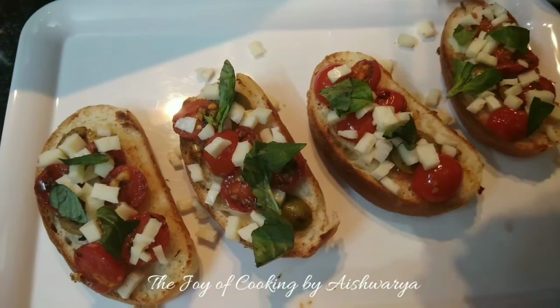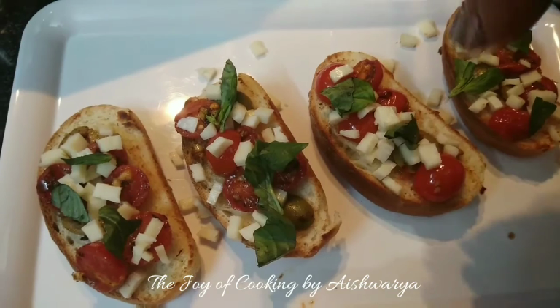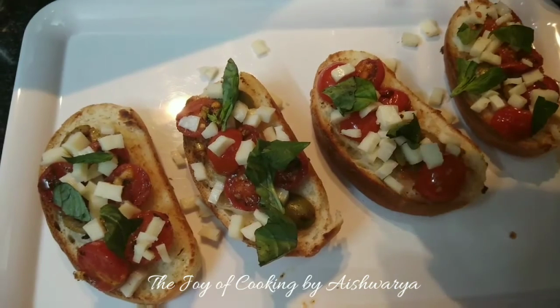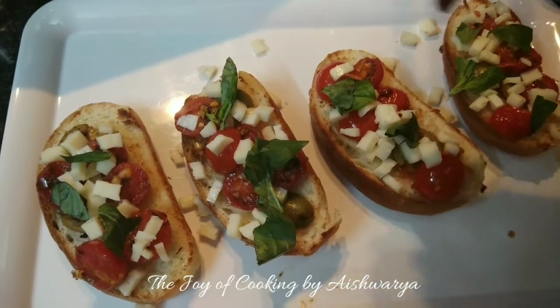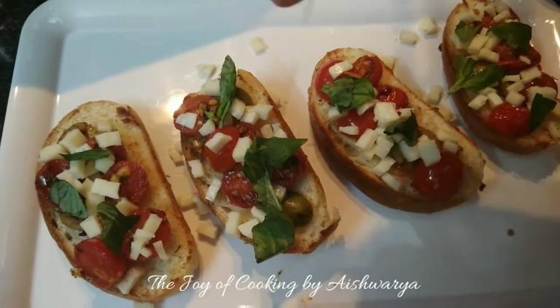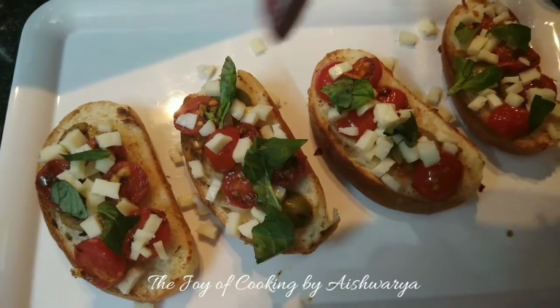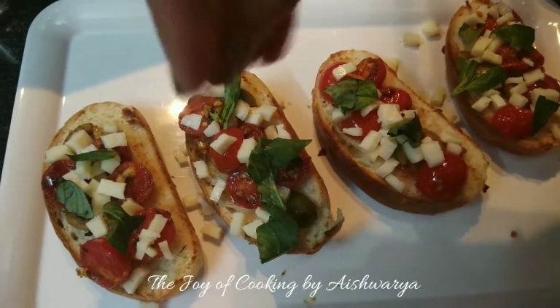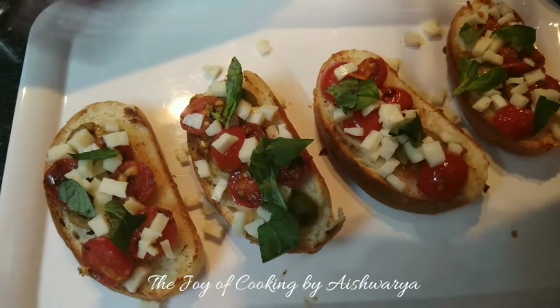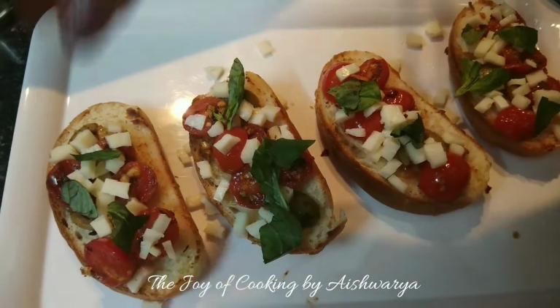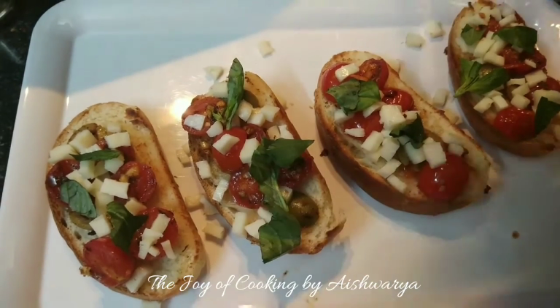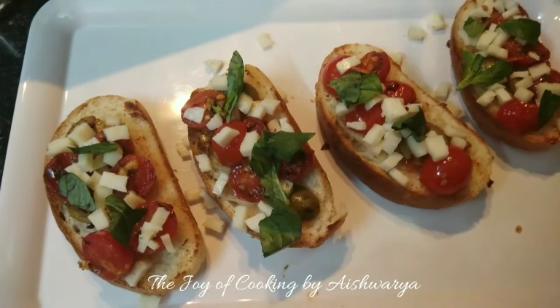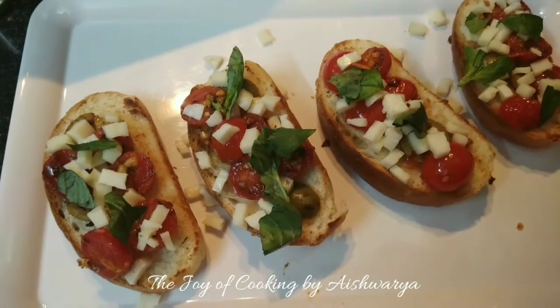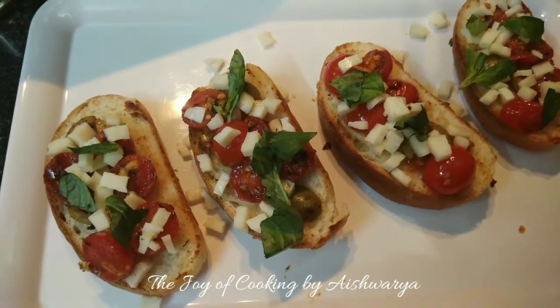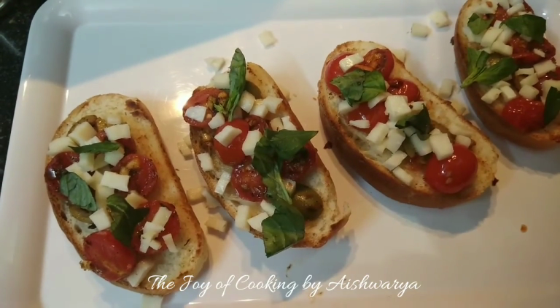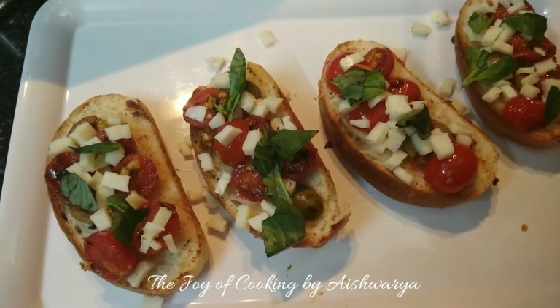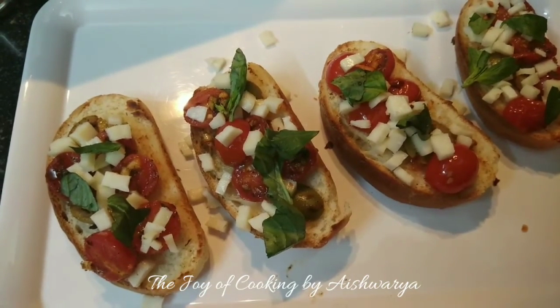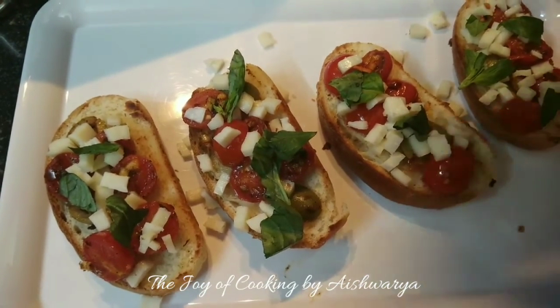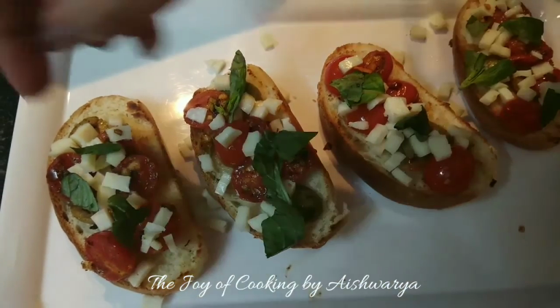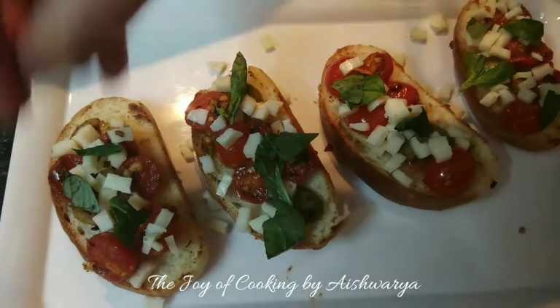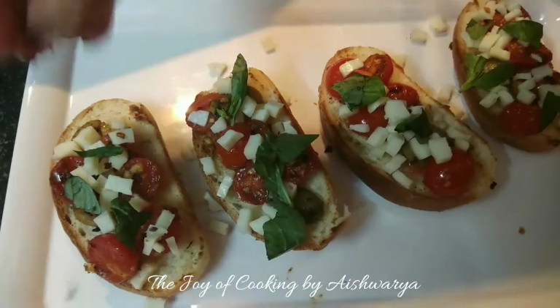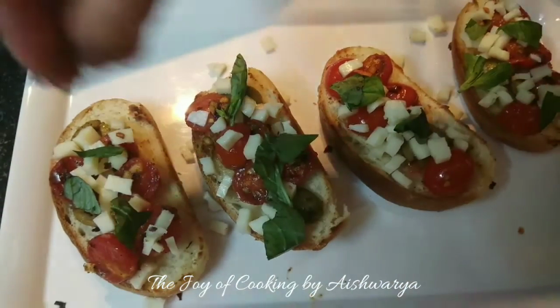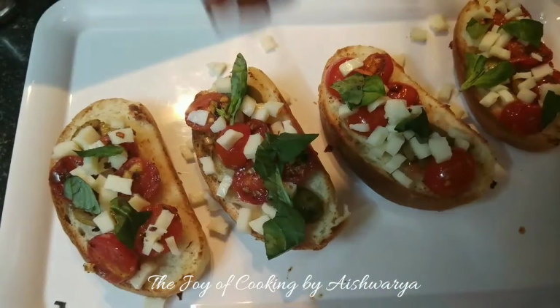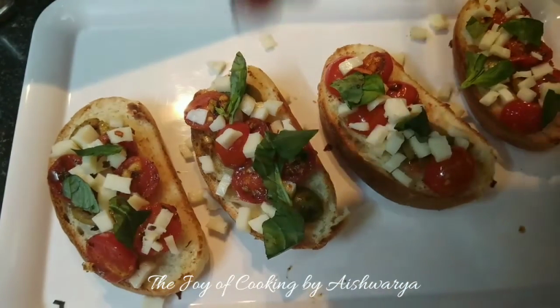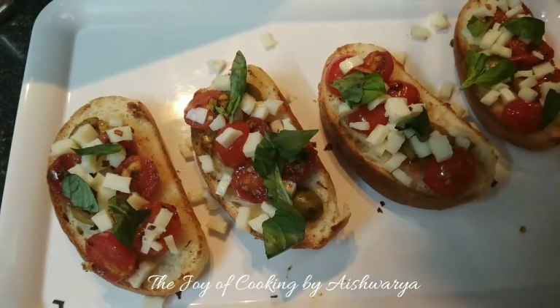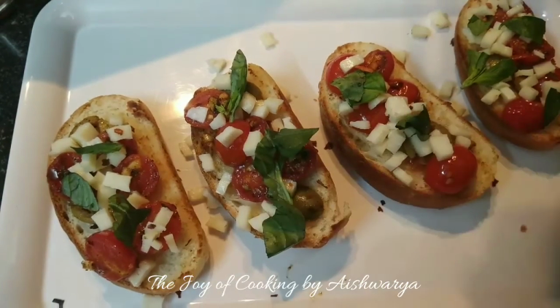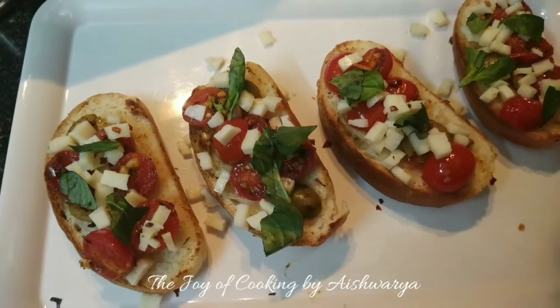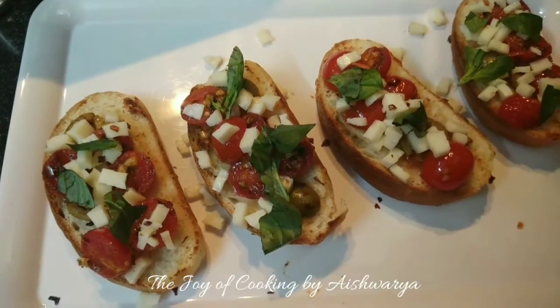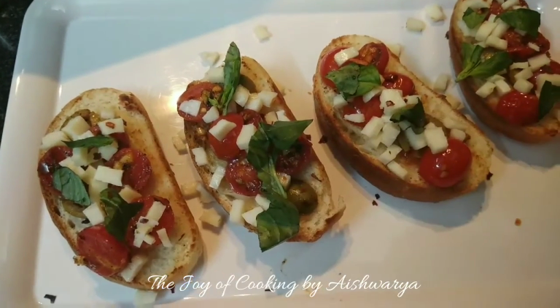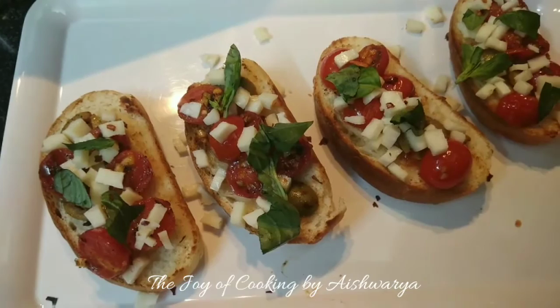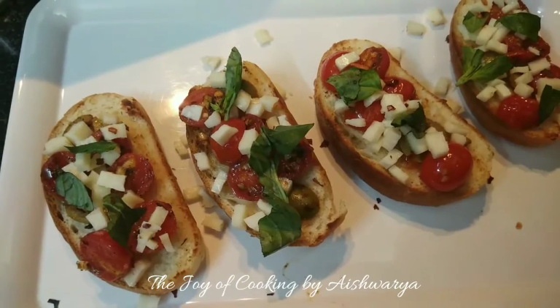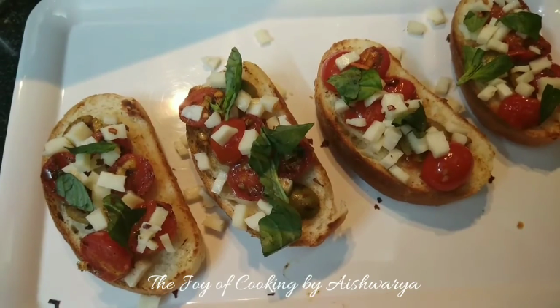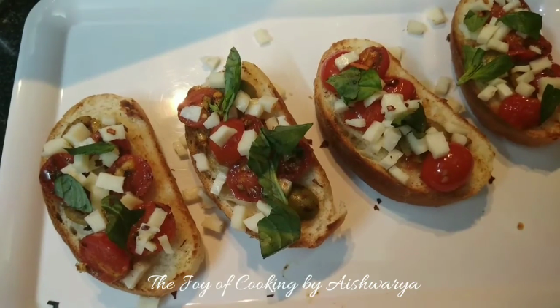Now sprinkle with some more chili flakes and black pepper powder.